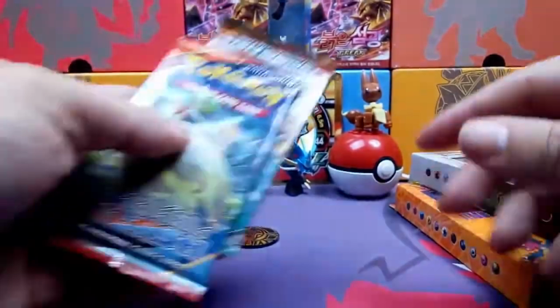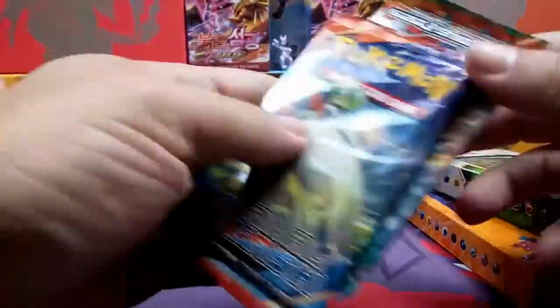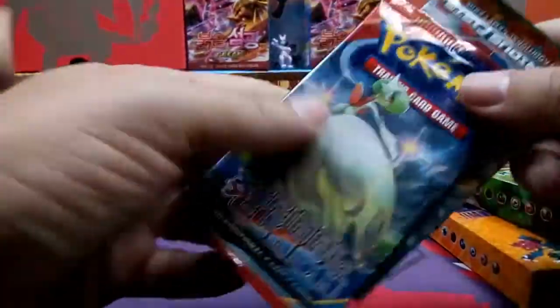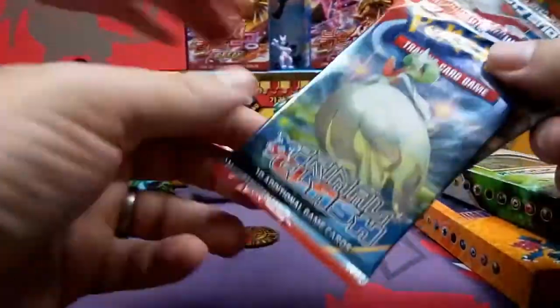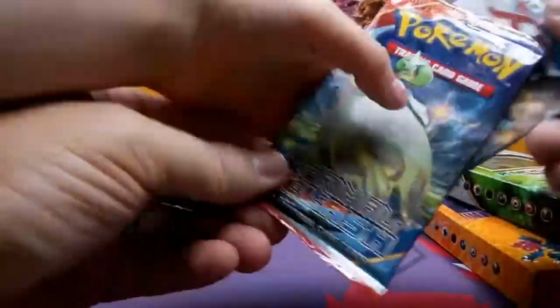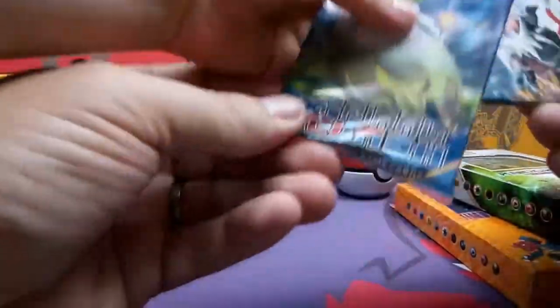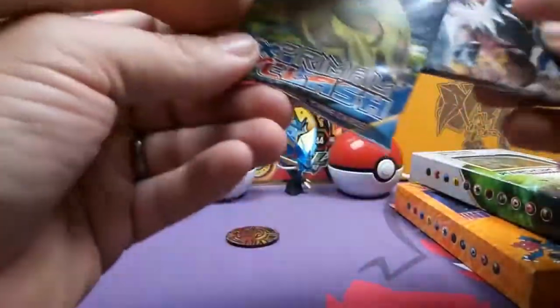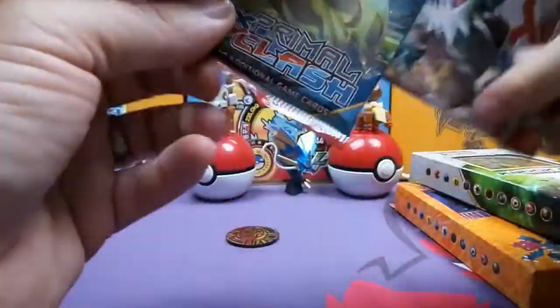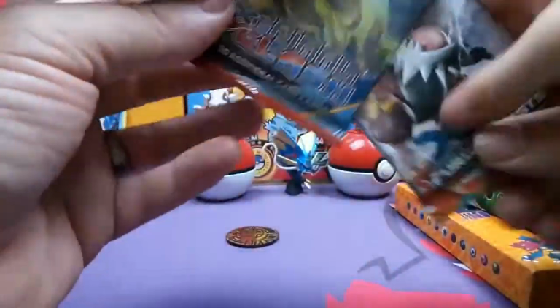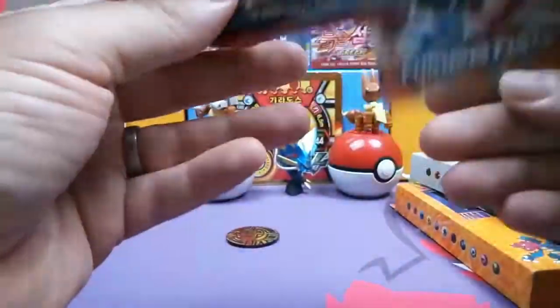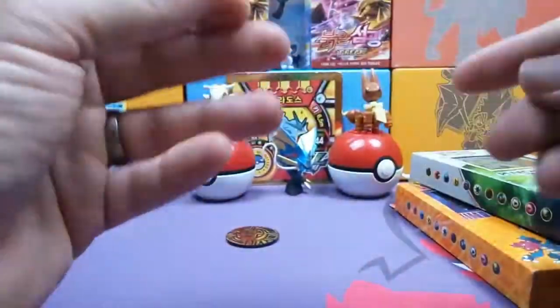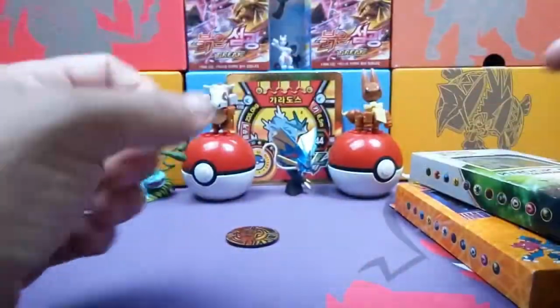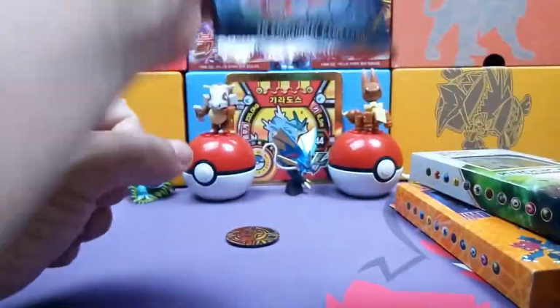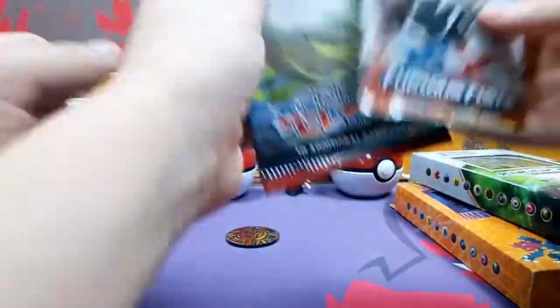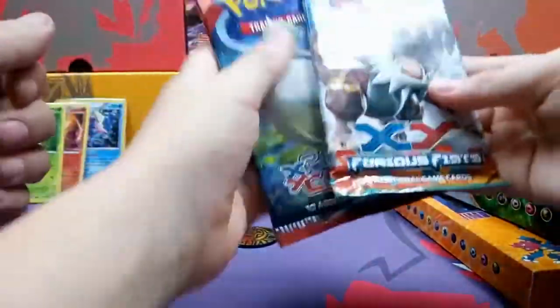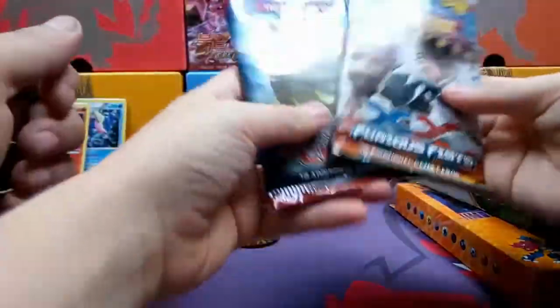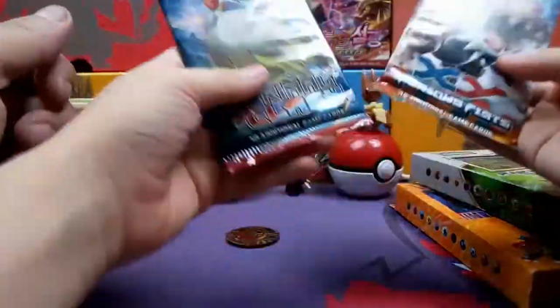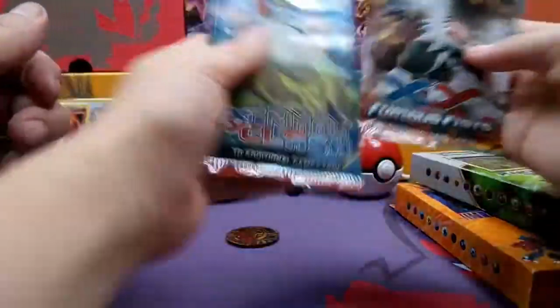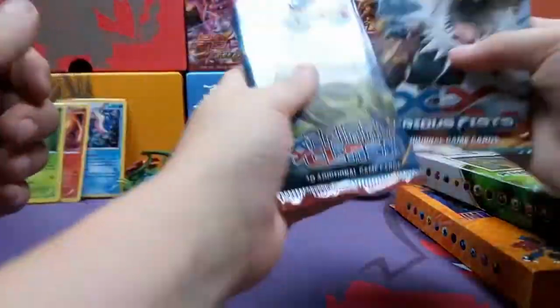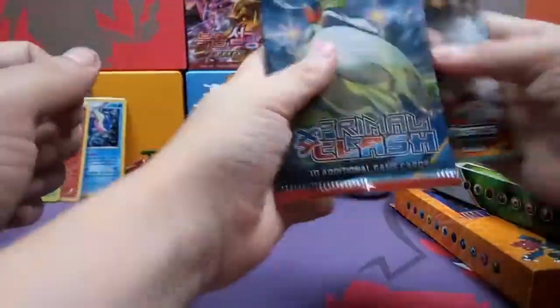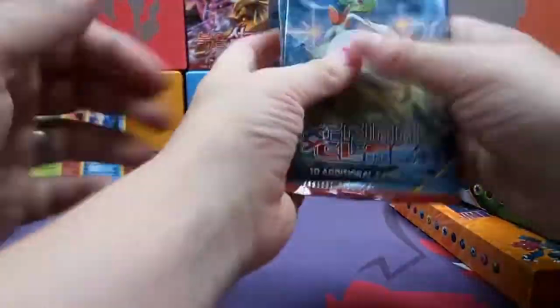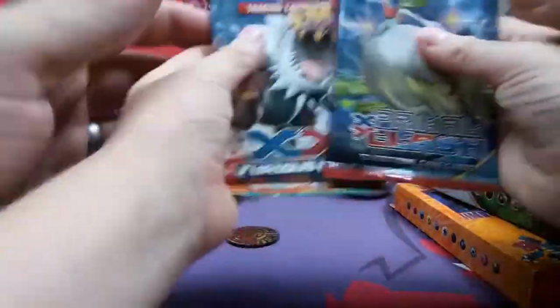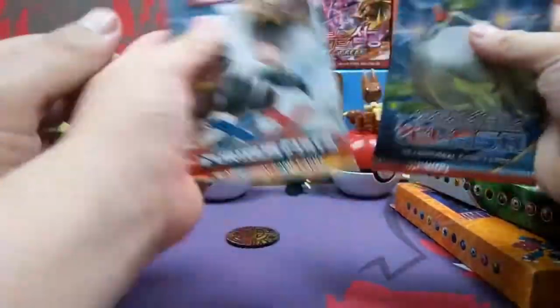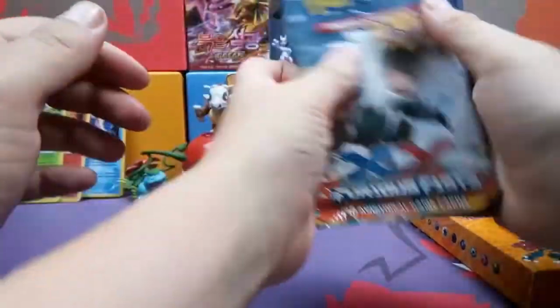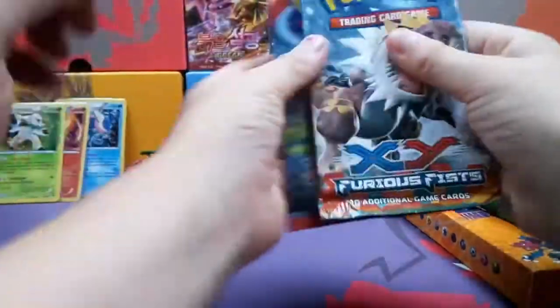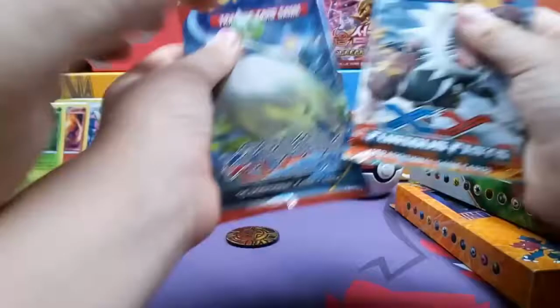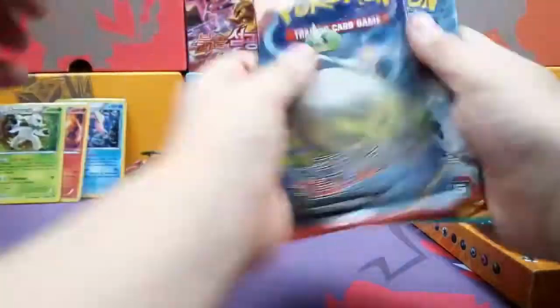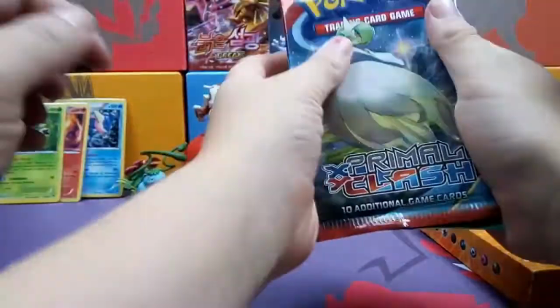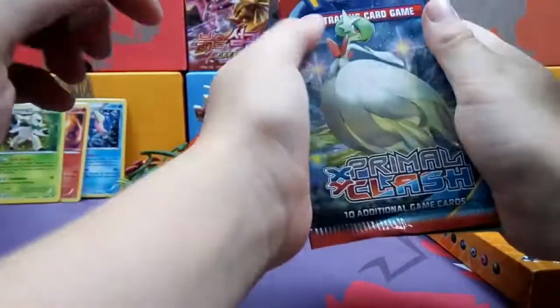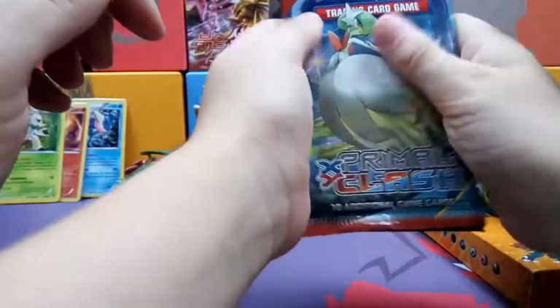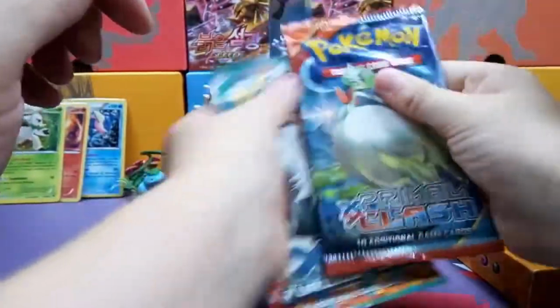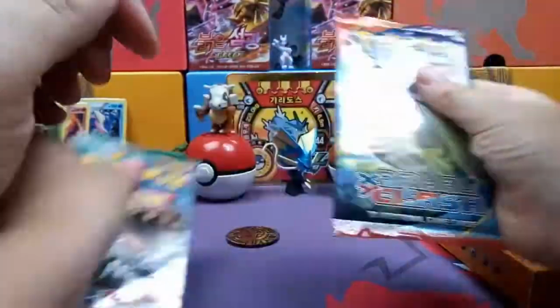And we got Chesnaught. So this is a Delphox and a super cool Chesnaught promo — that is awesome. And we got a Primal Clash and a Furious Fists pack. Primal Clash goes first.